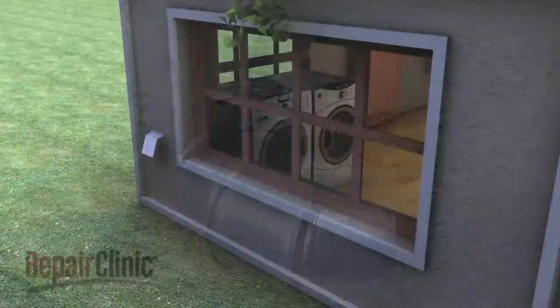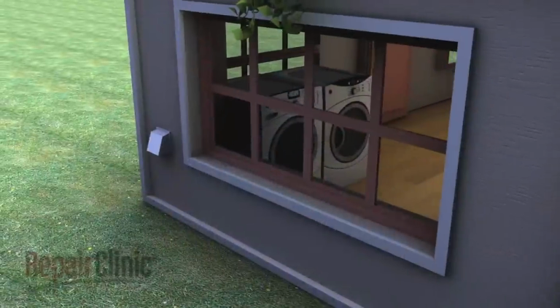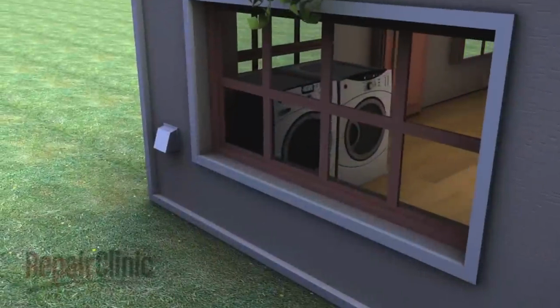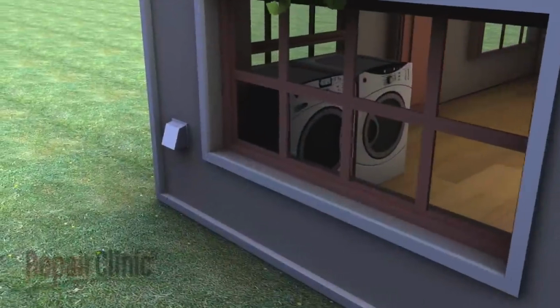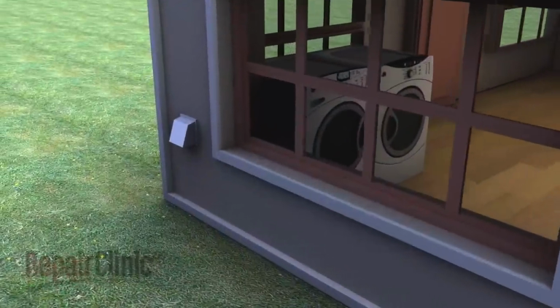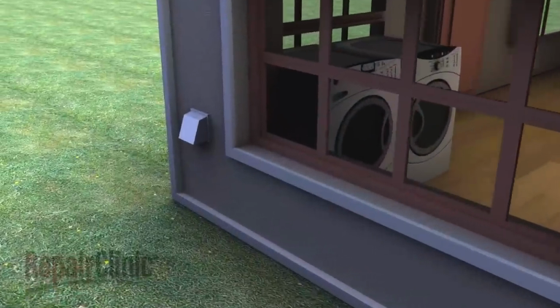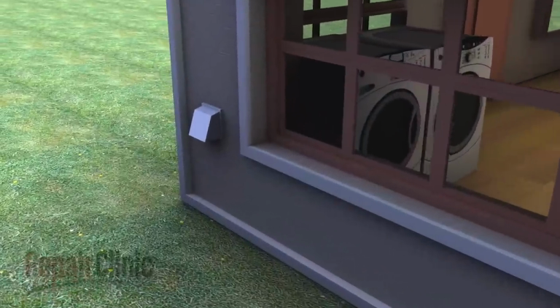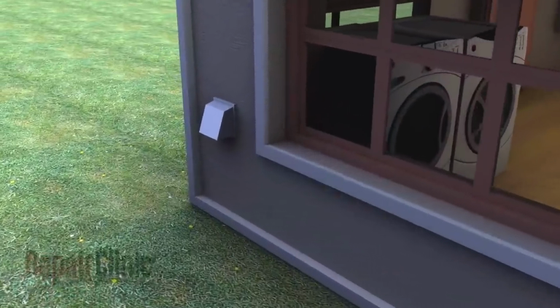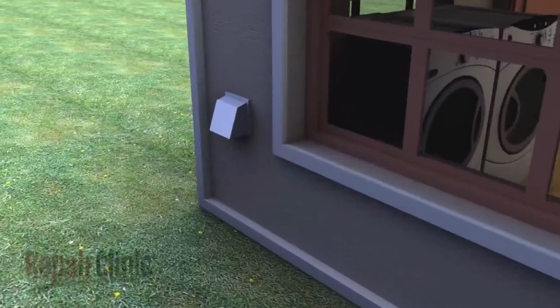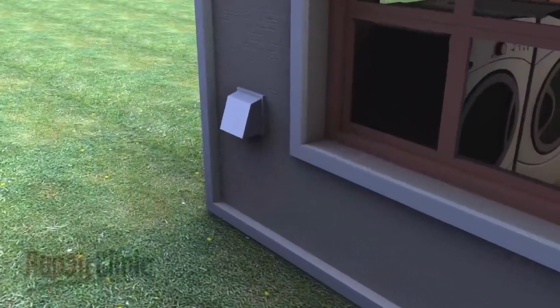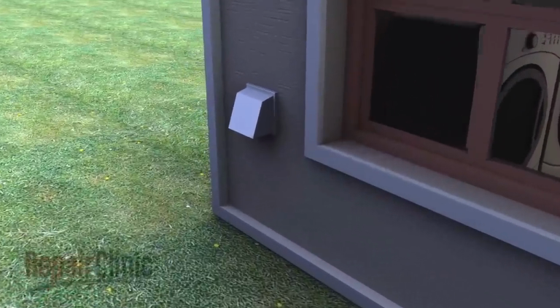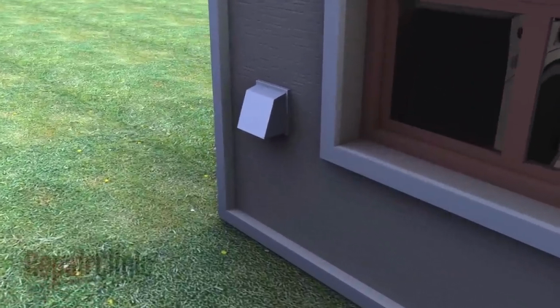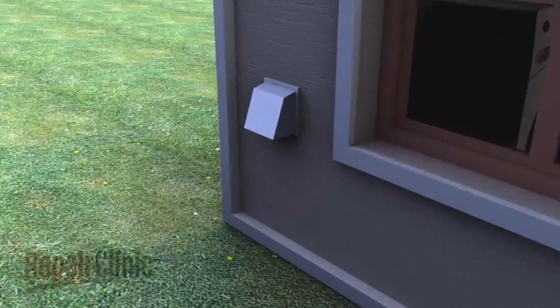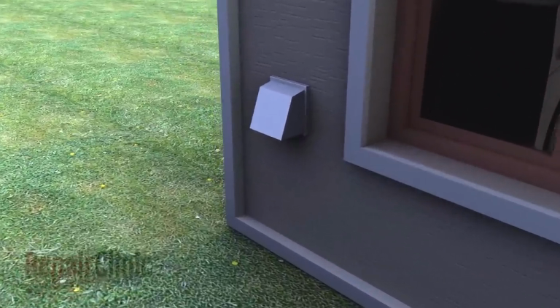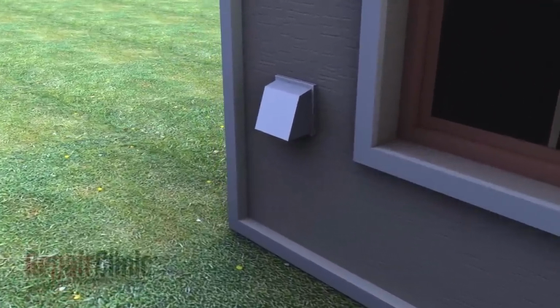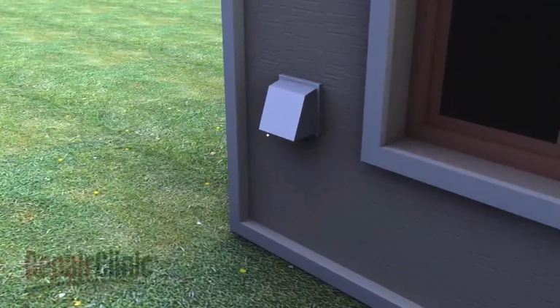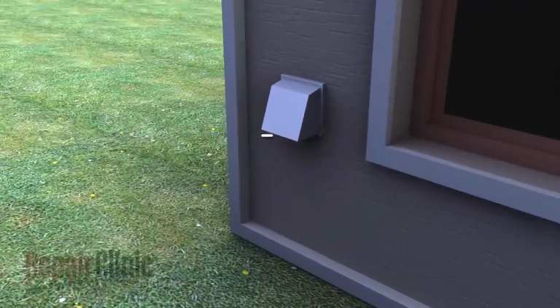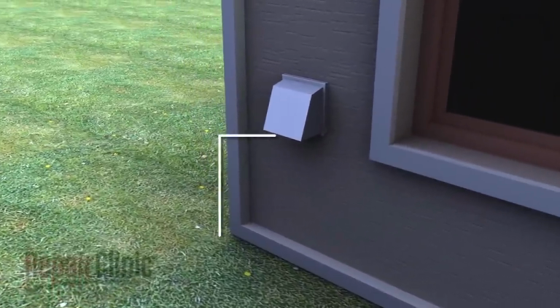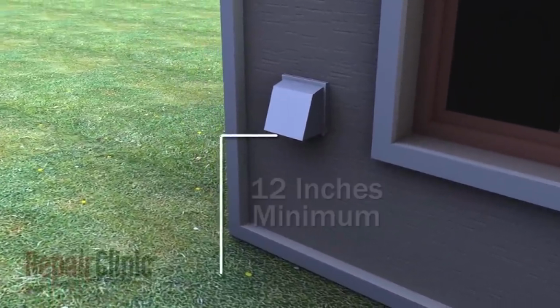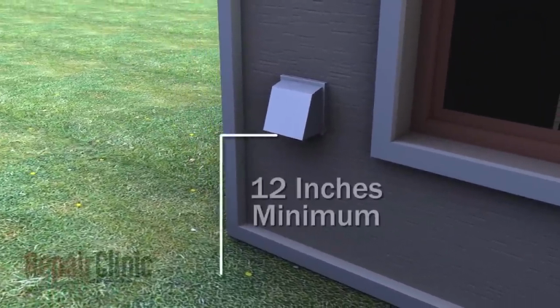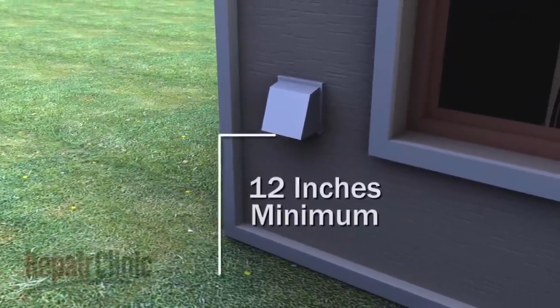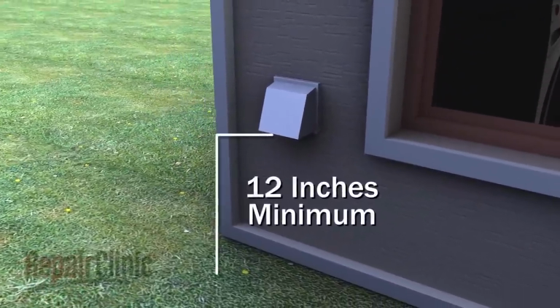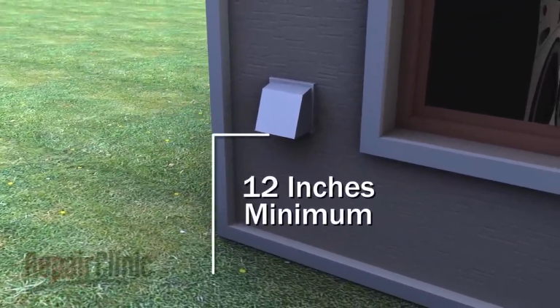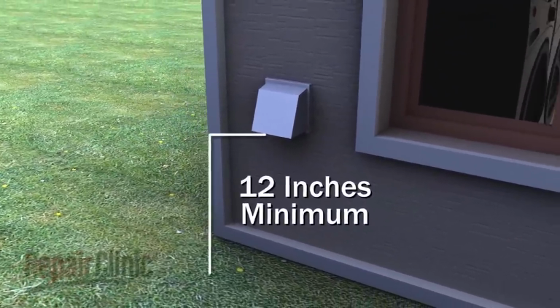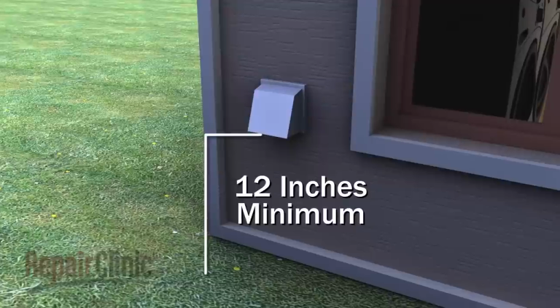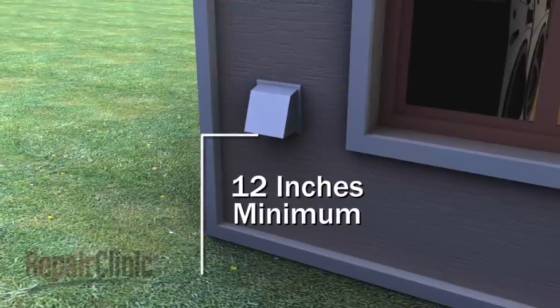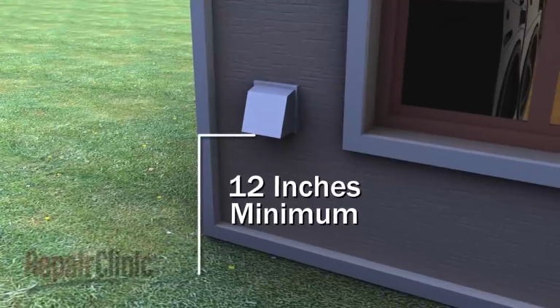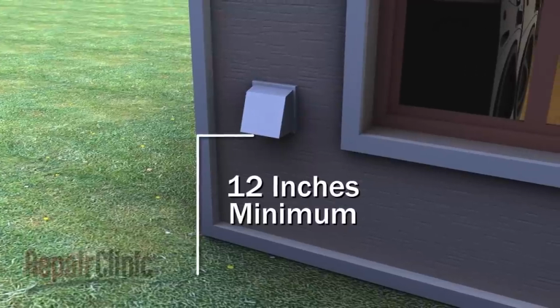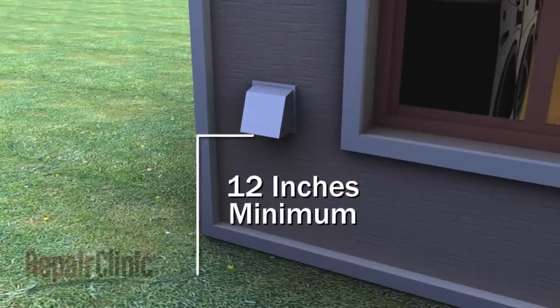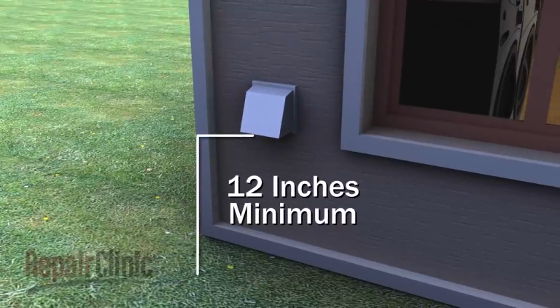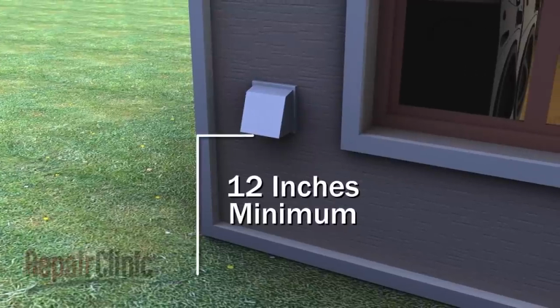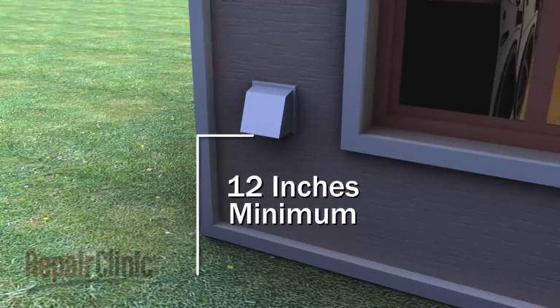An exhaust hood will need to be installed over the vent on the home's exterior wall, positioned at least 12 inches from the ground.